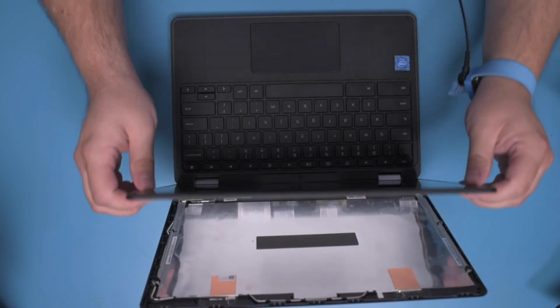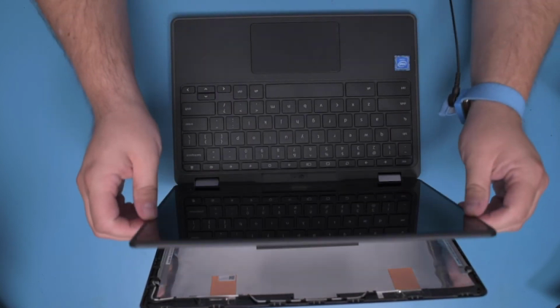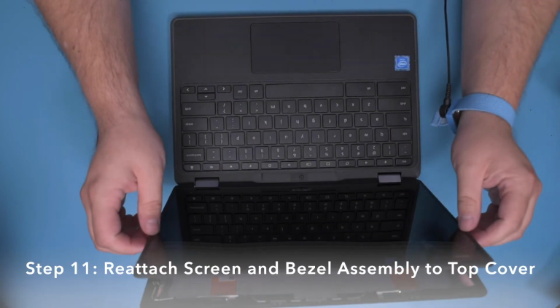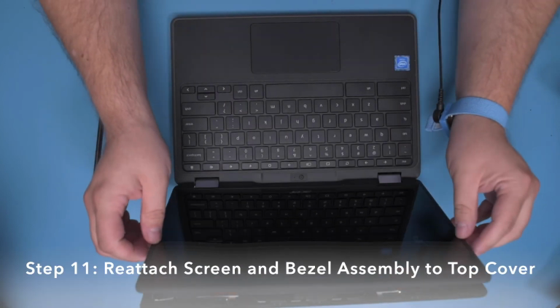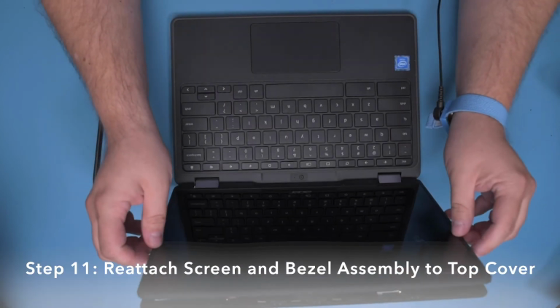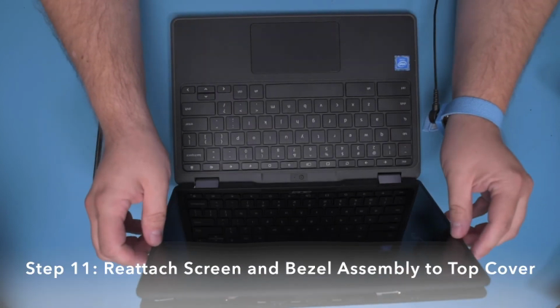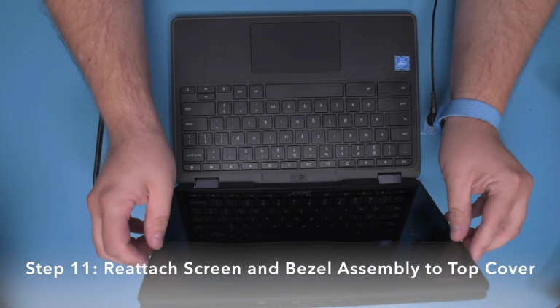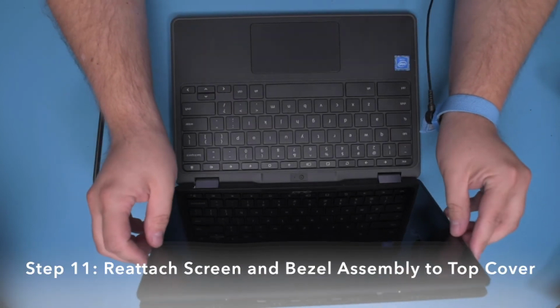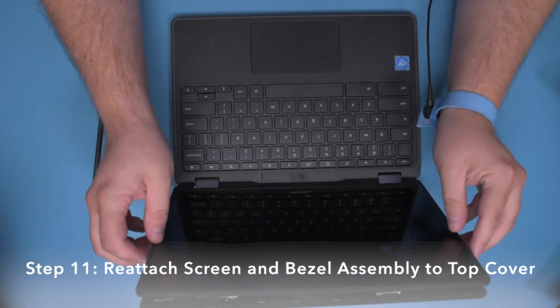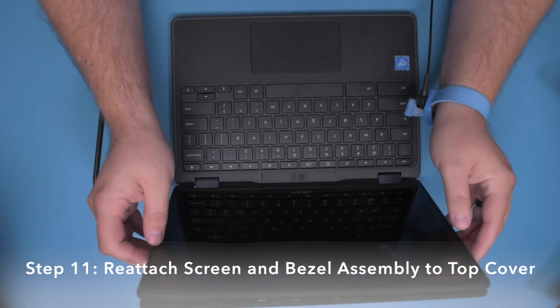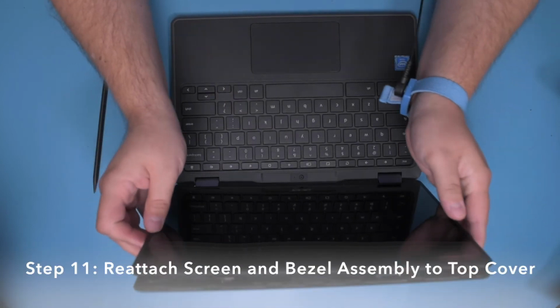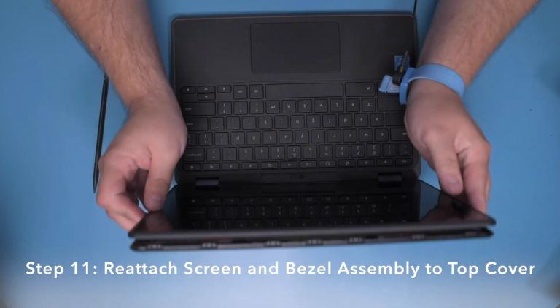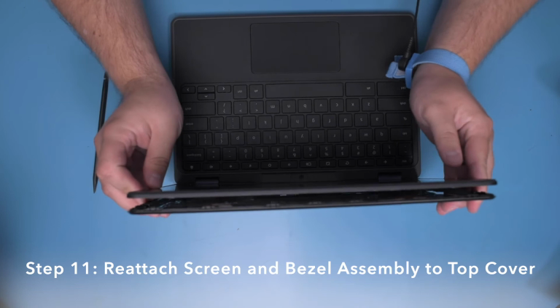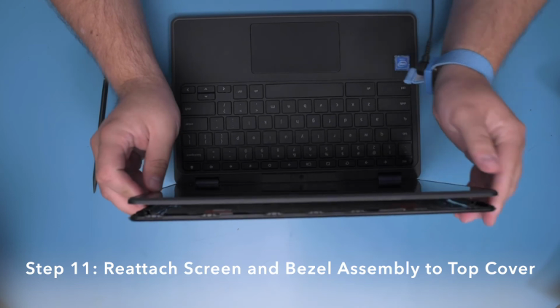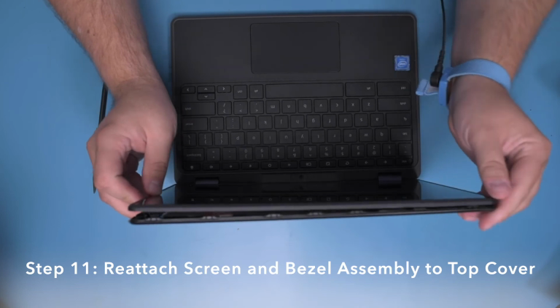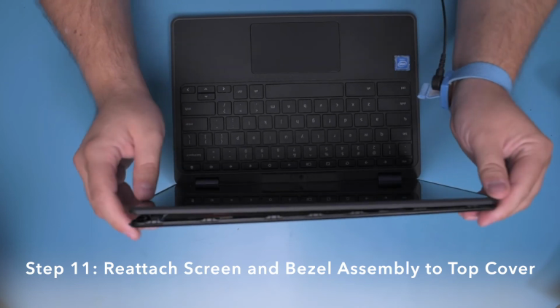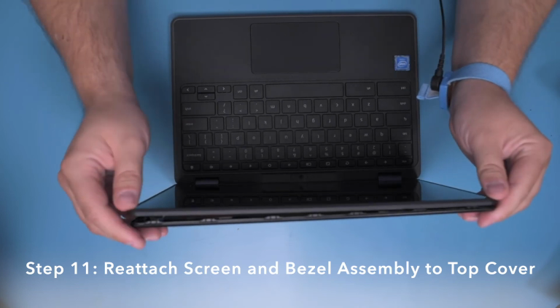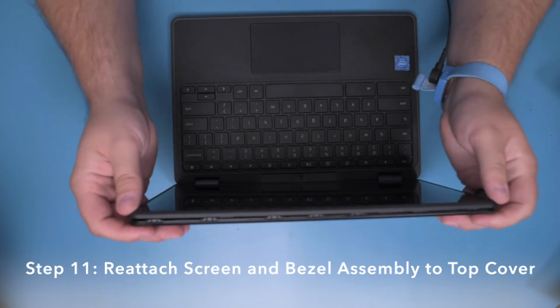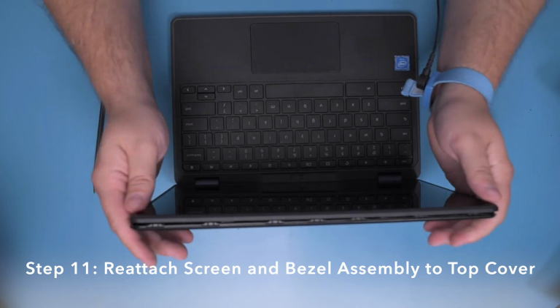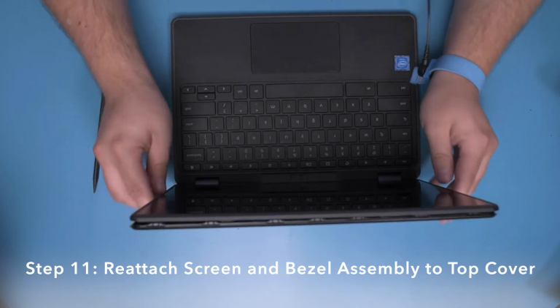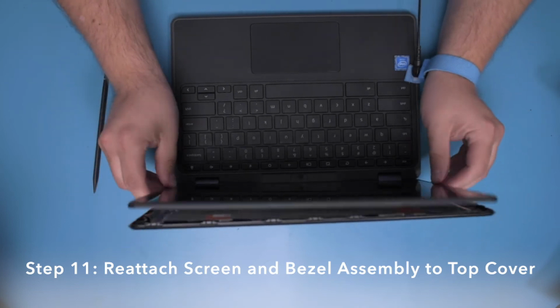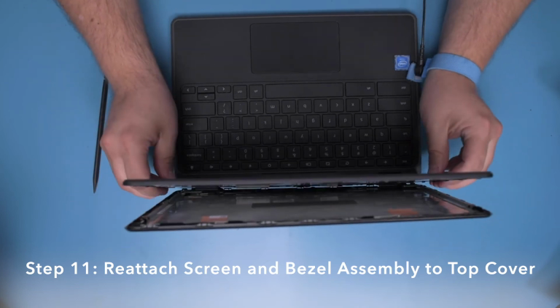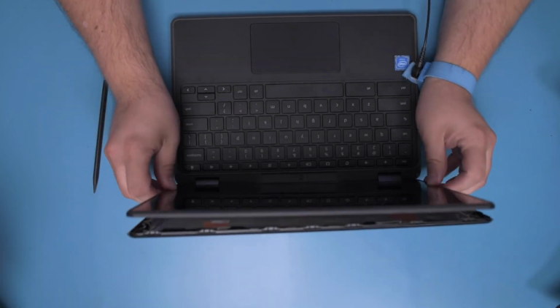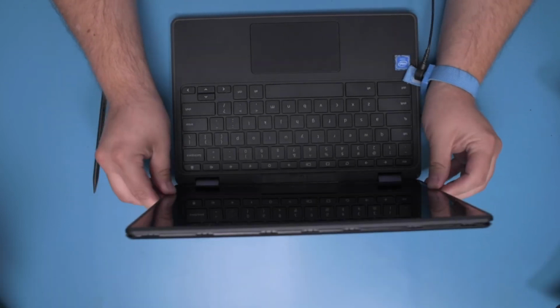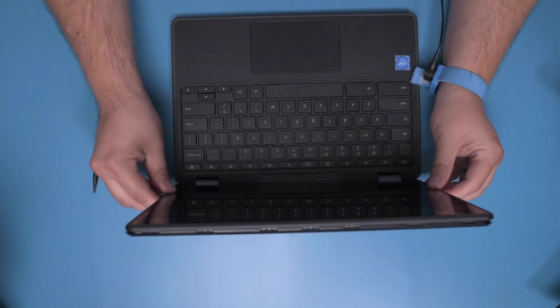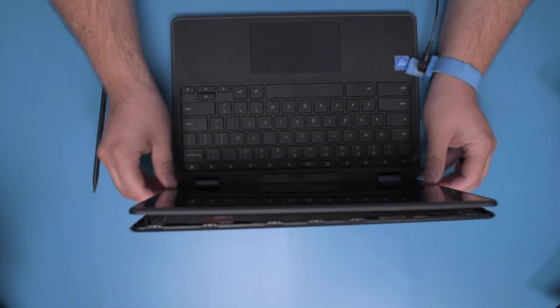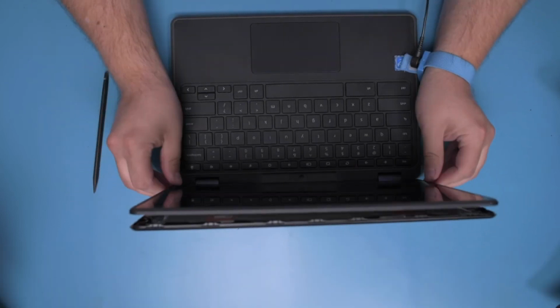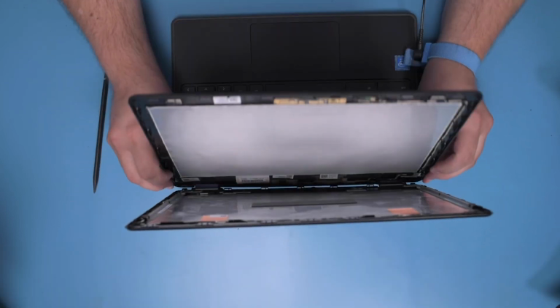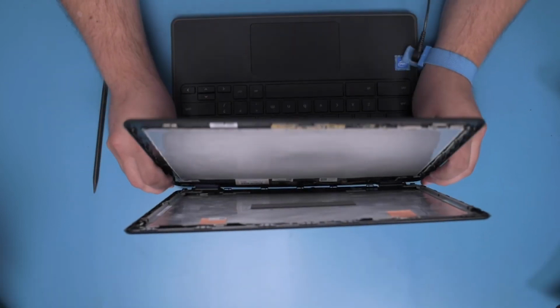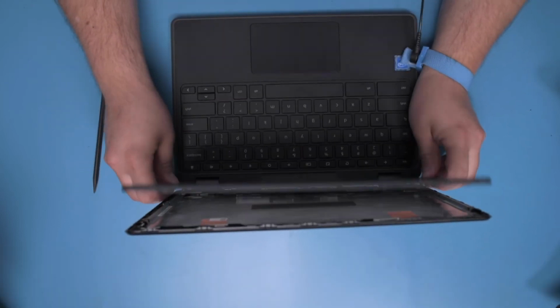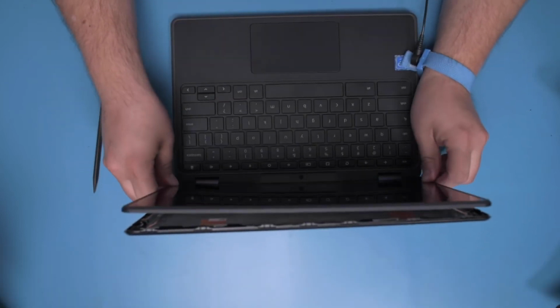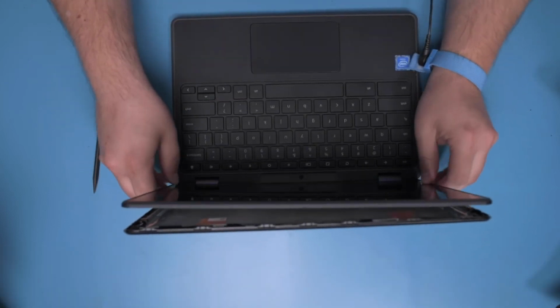Step 11. Reattach the screen and bezel assembly to the top cover, snapping into place around the perimeter.